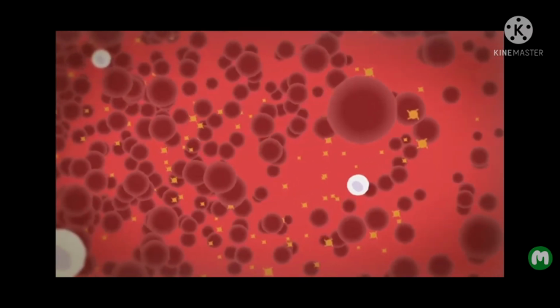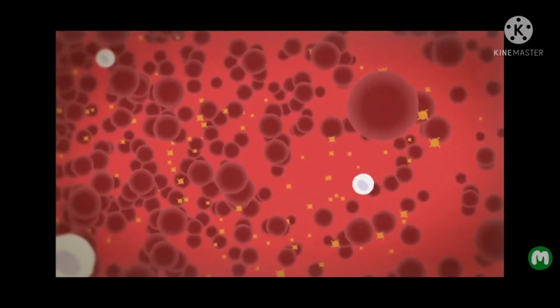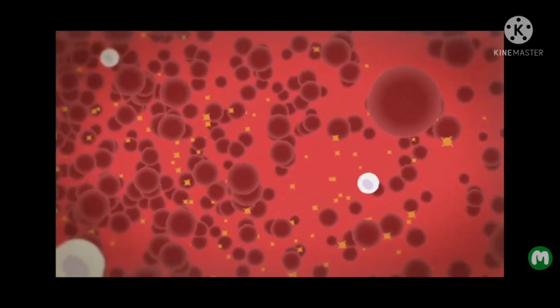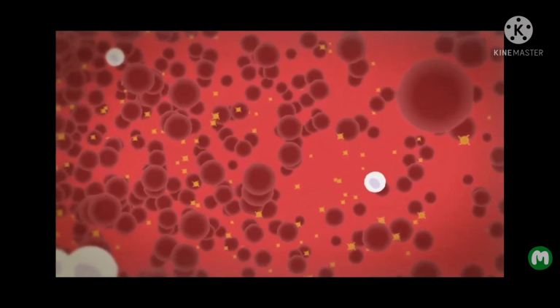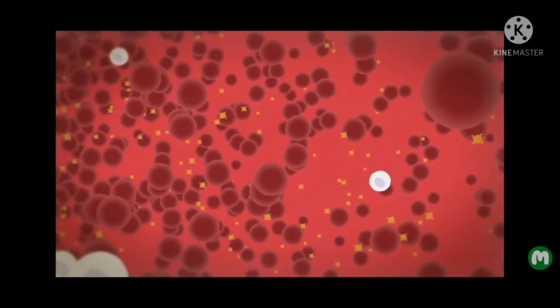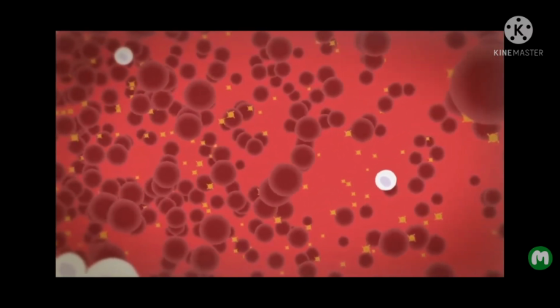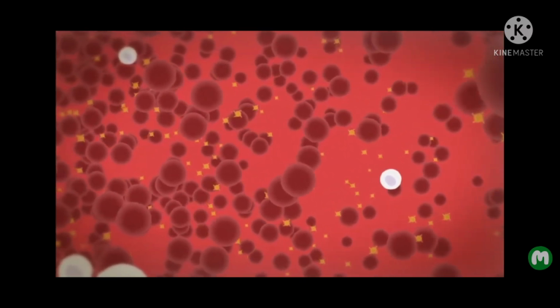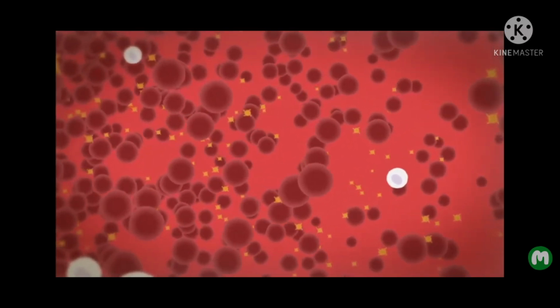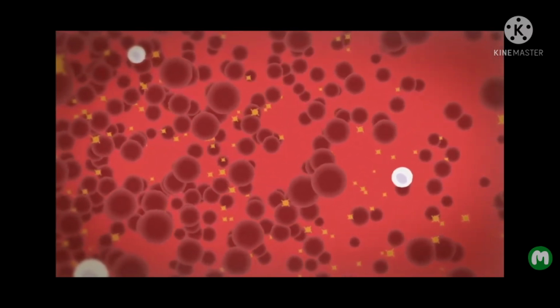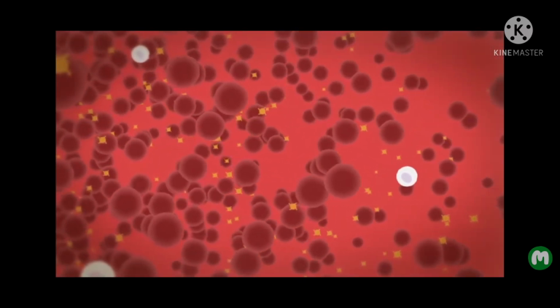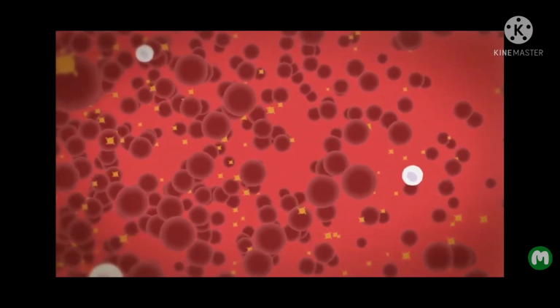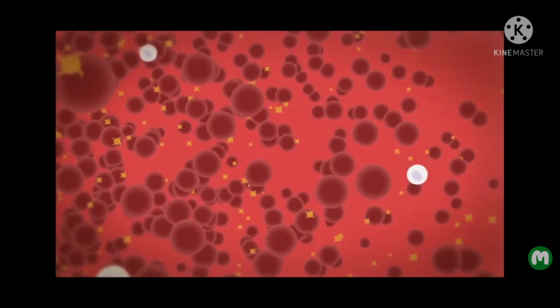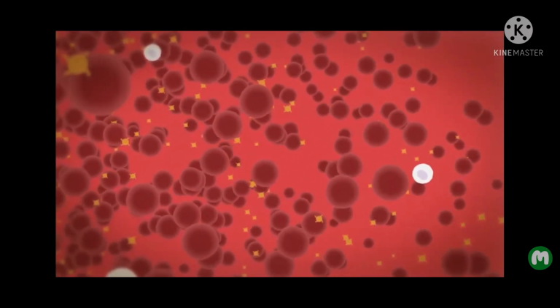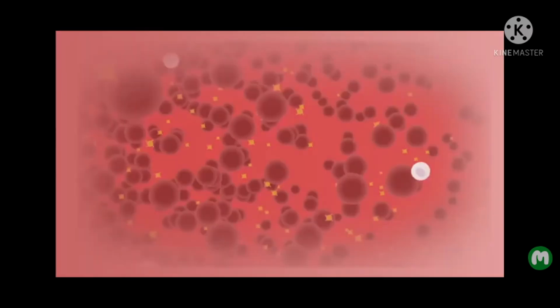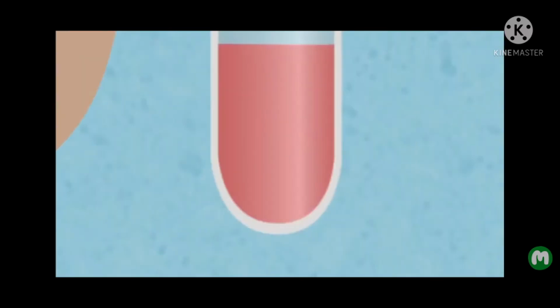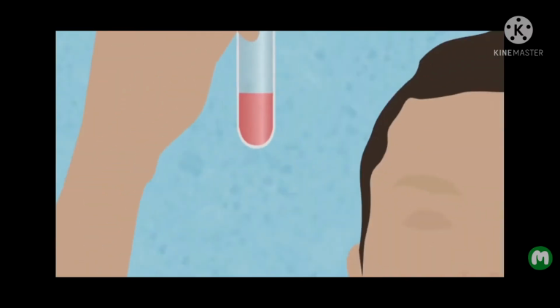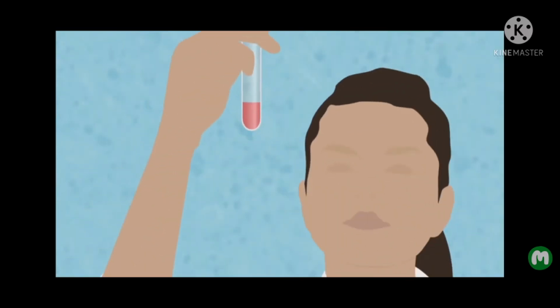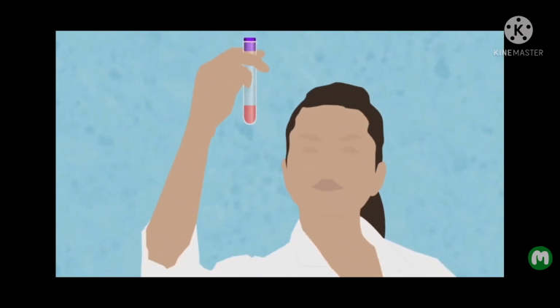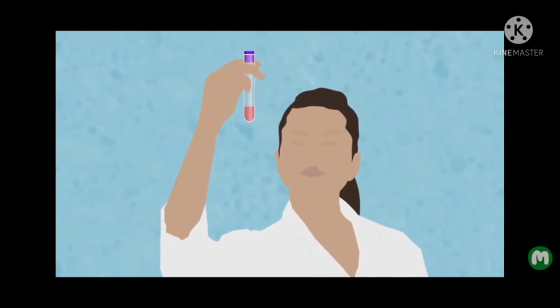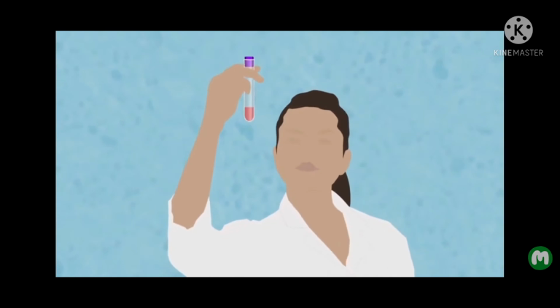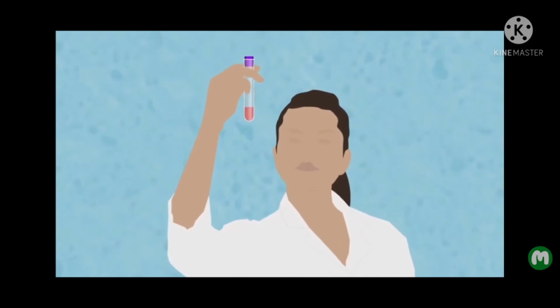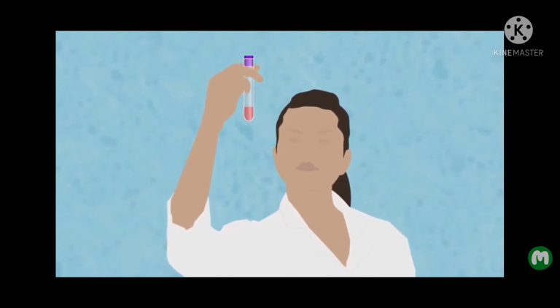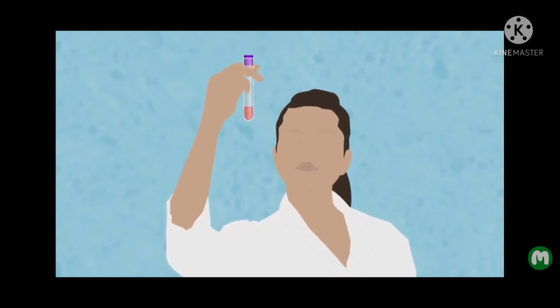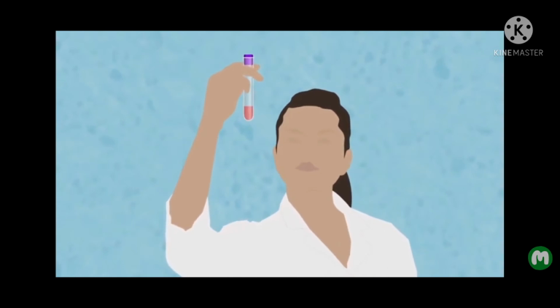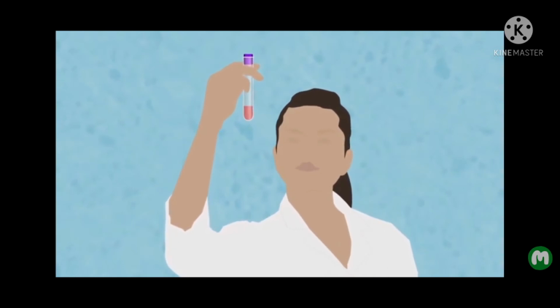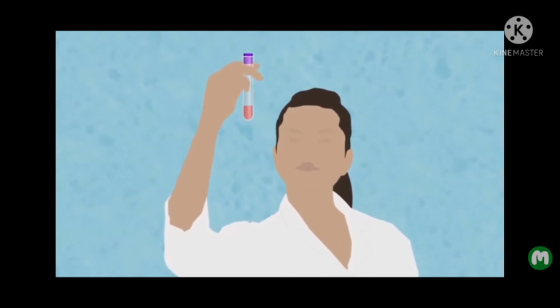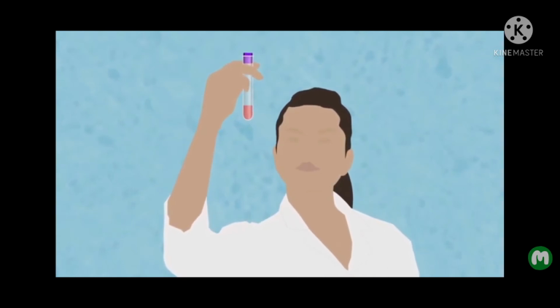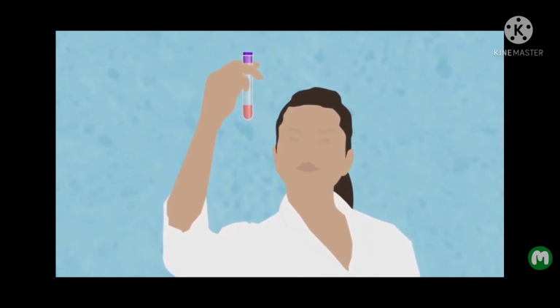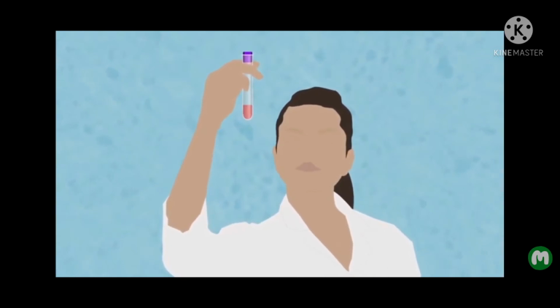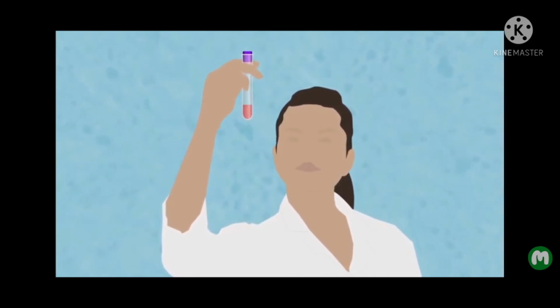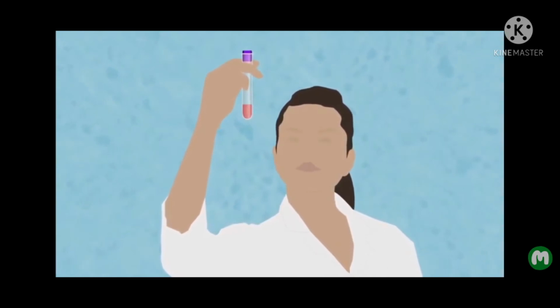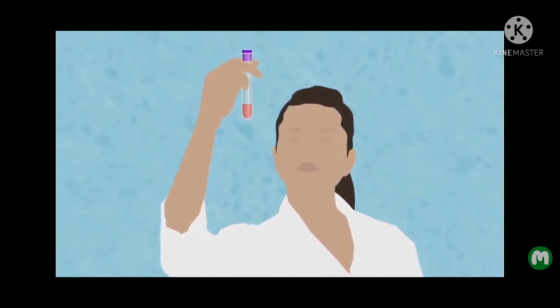Cancer treatments can affect all types of blood cells and so regular blood tests are taken to check your blood count. Any problems can usually be treated easily.